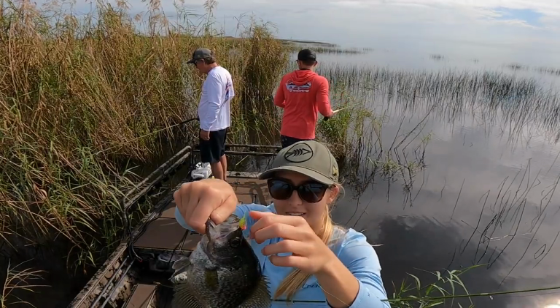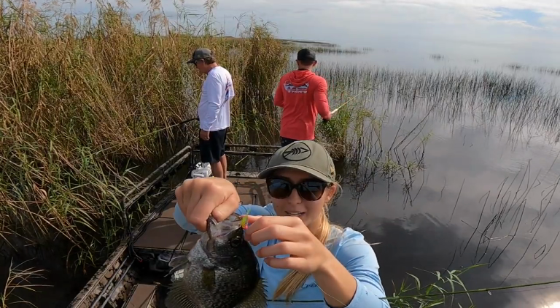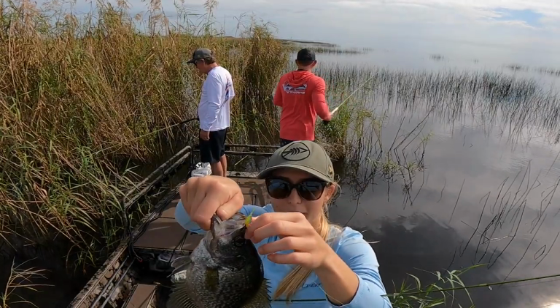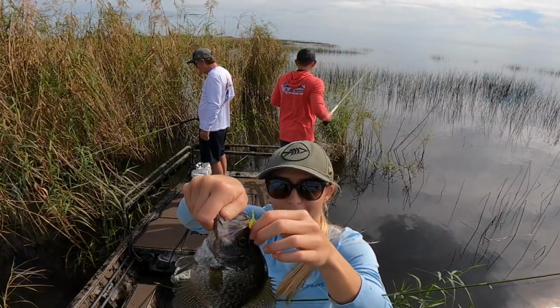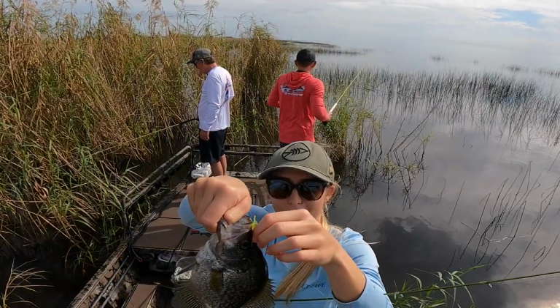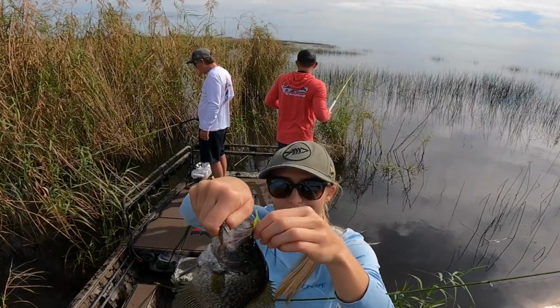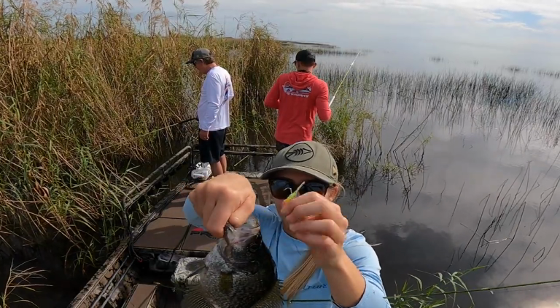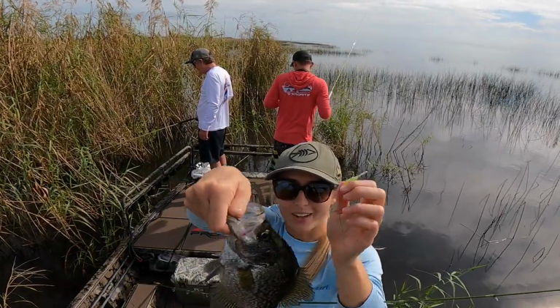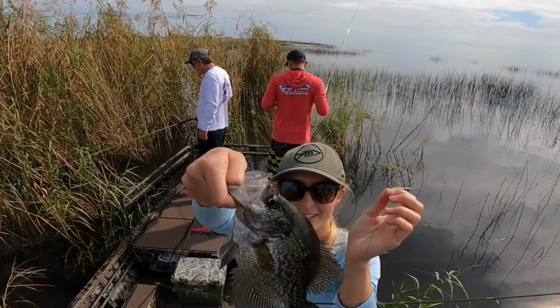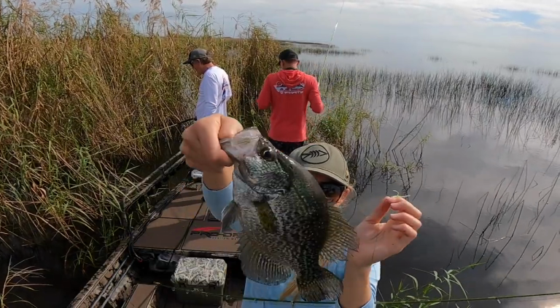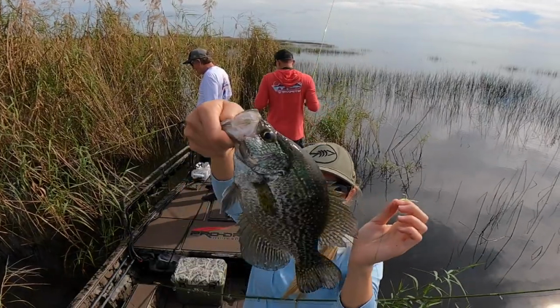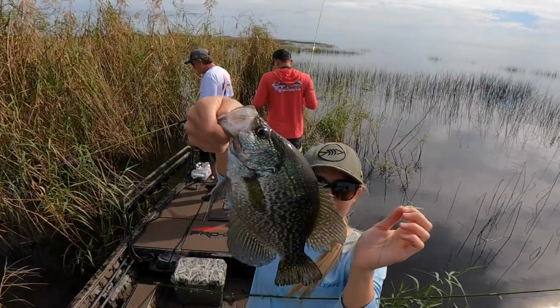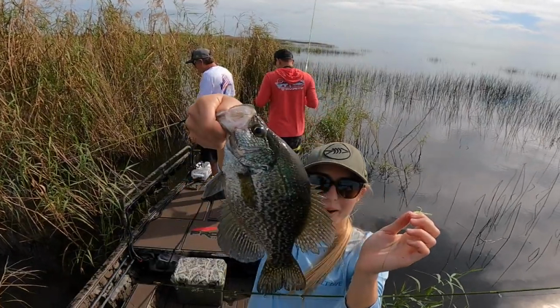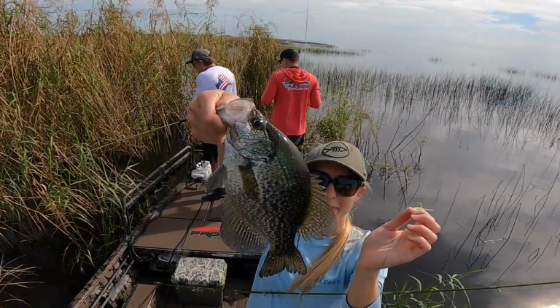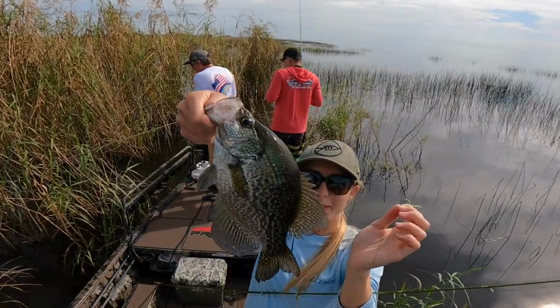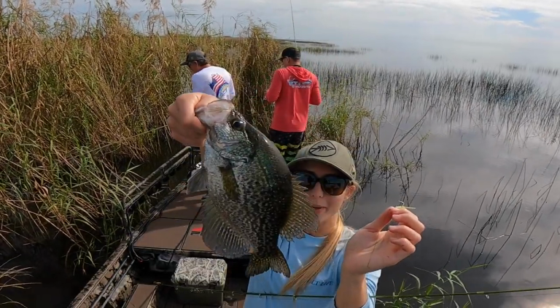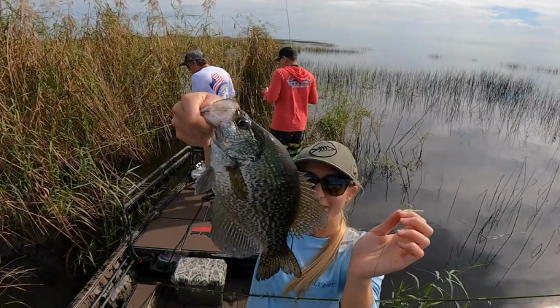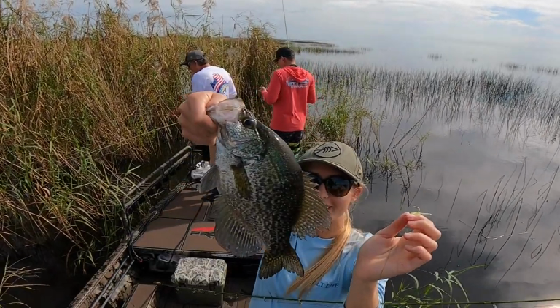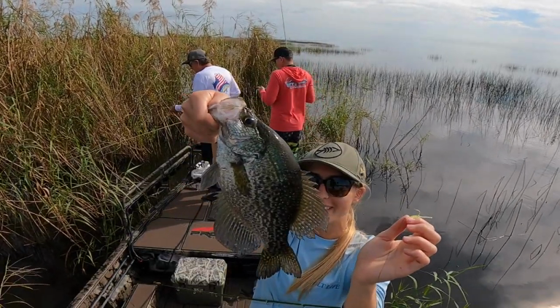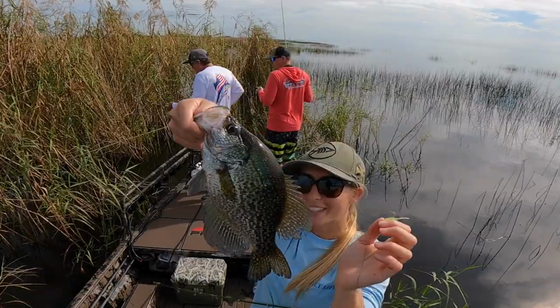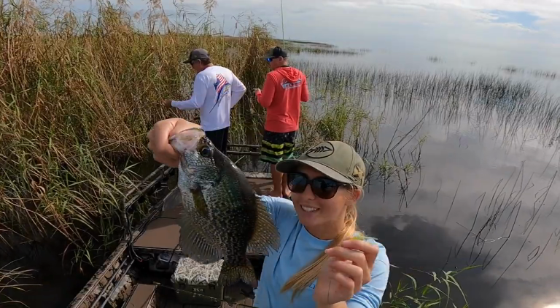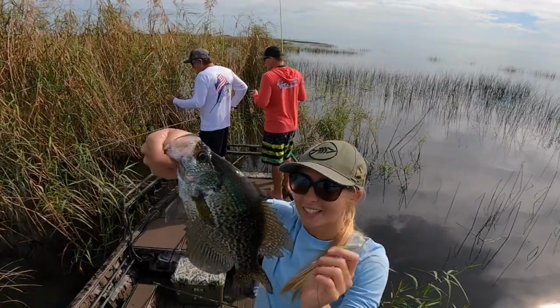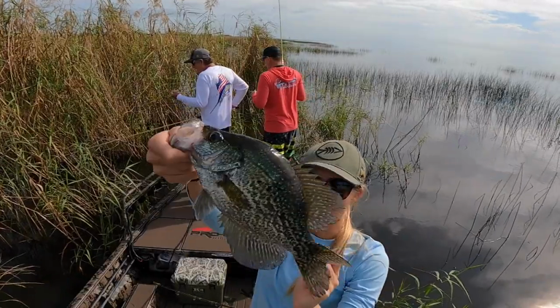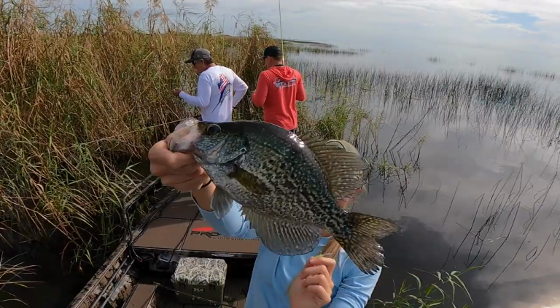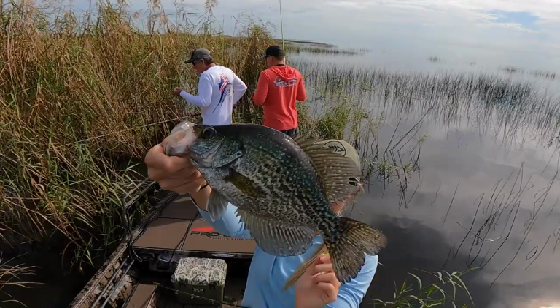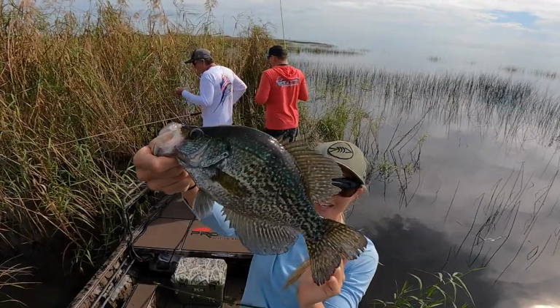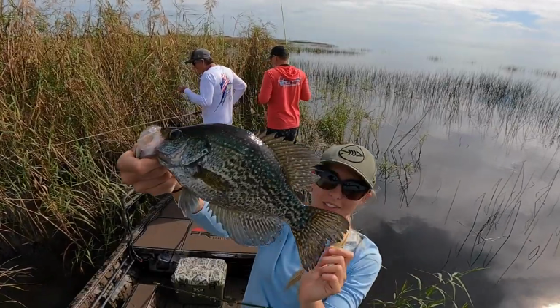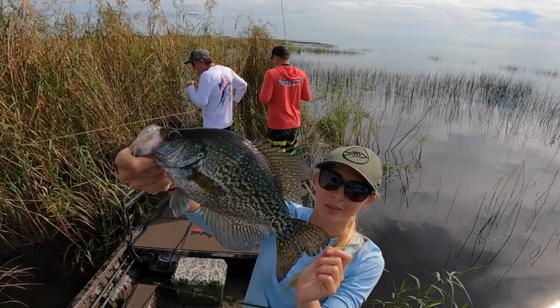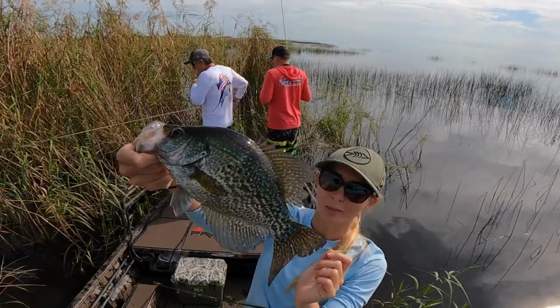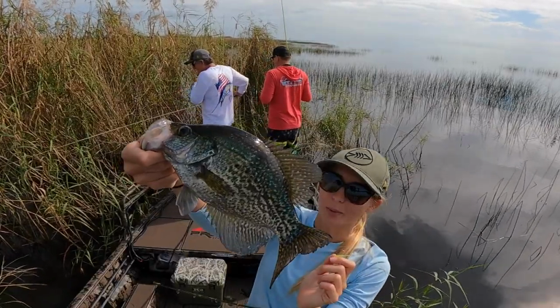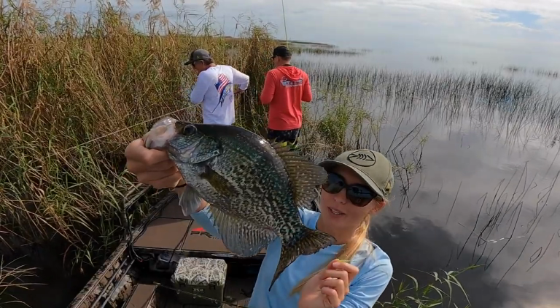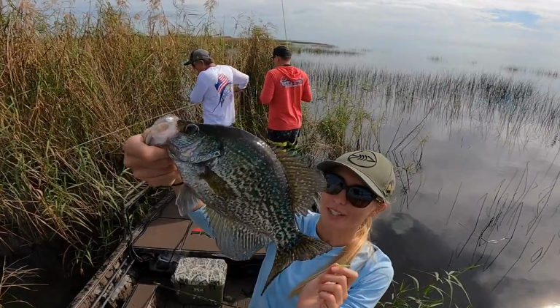Looks like I'm having some beginner's luck — second crappie on the boat. He's a good size too, a little porker.